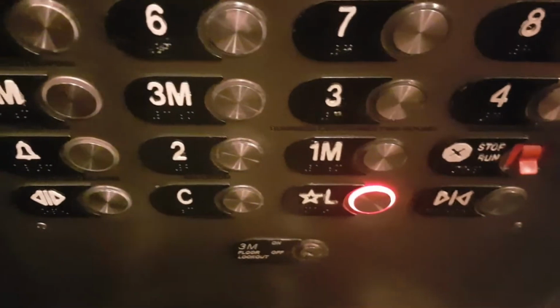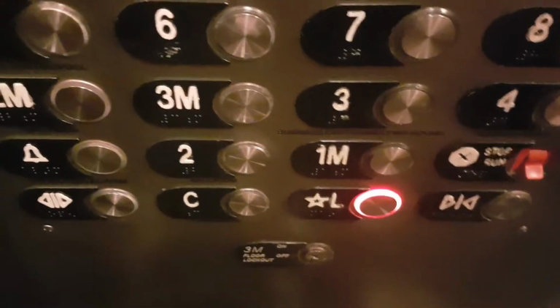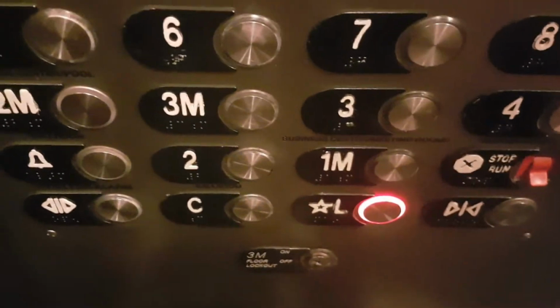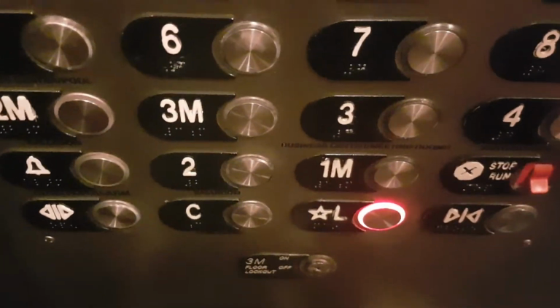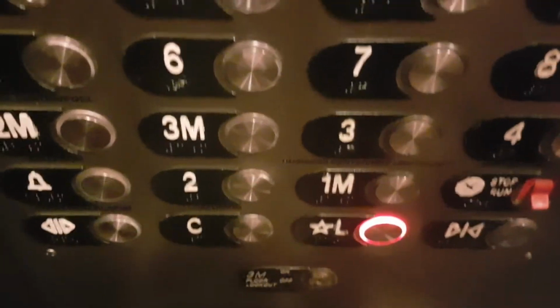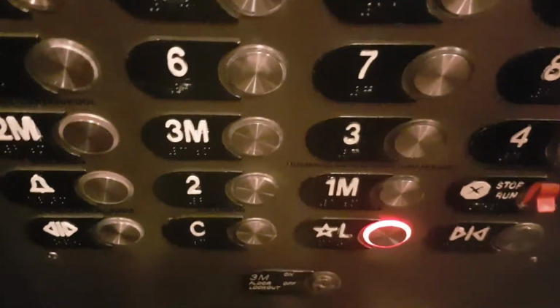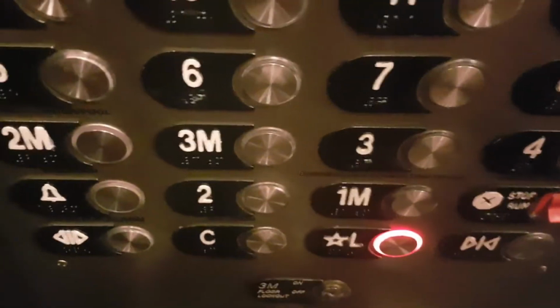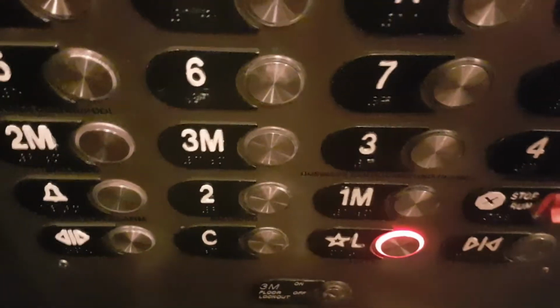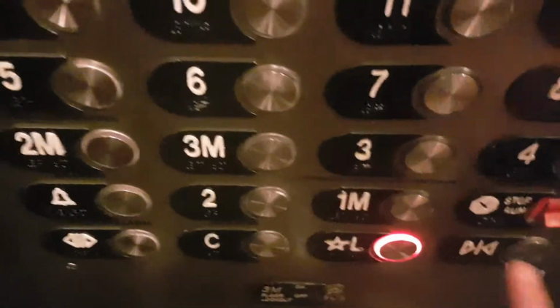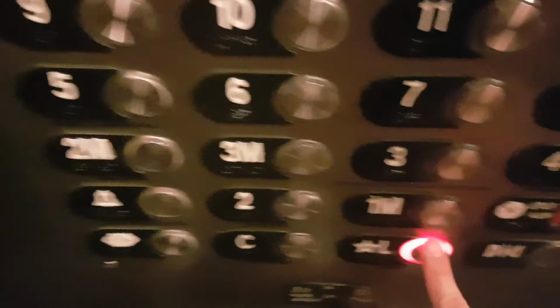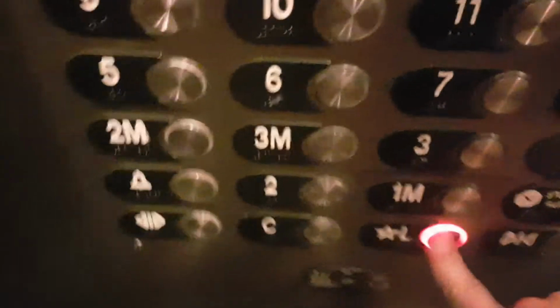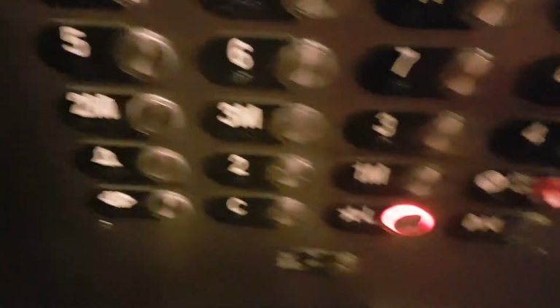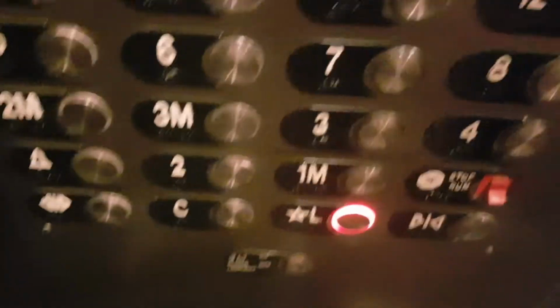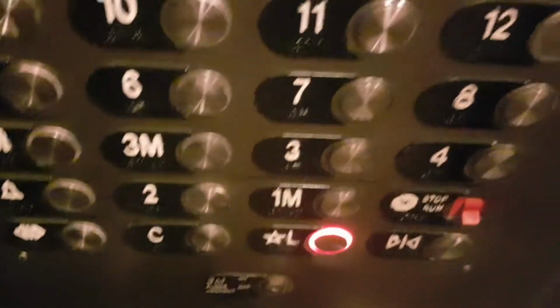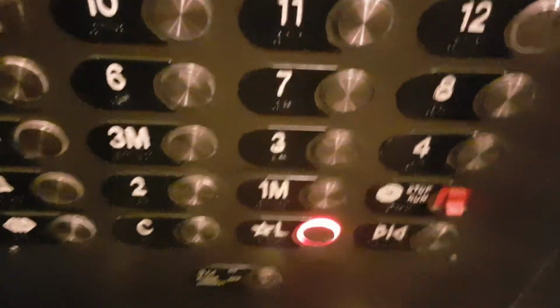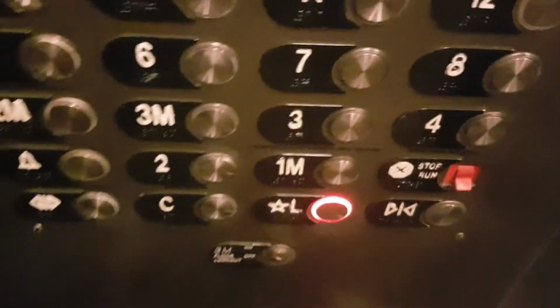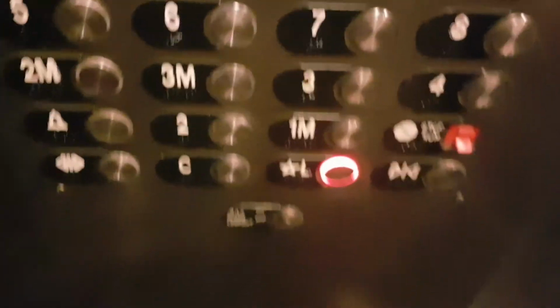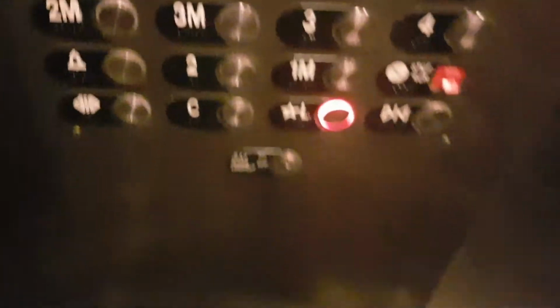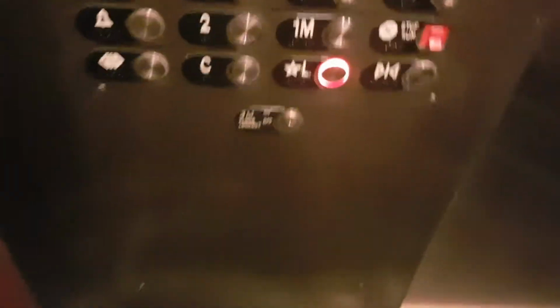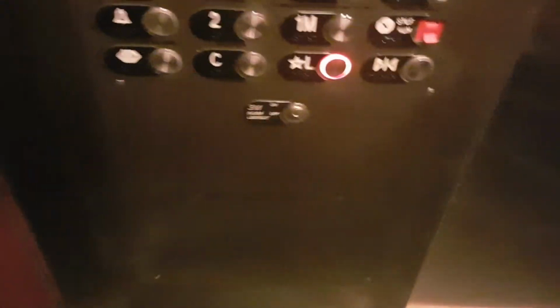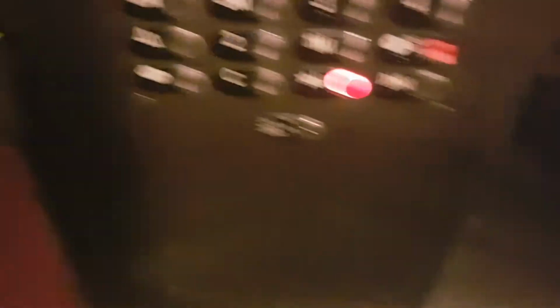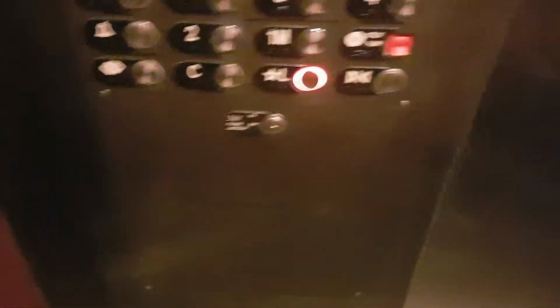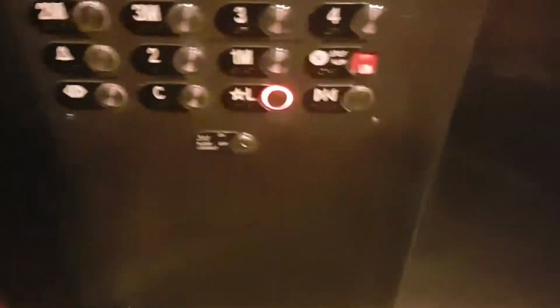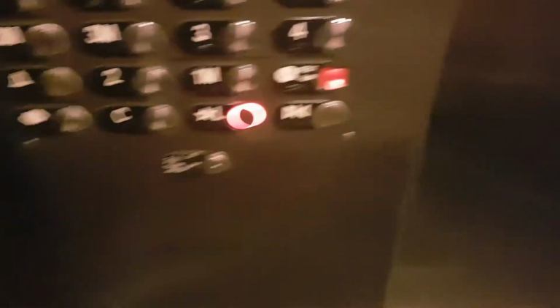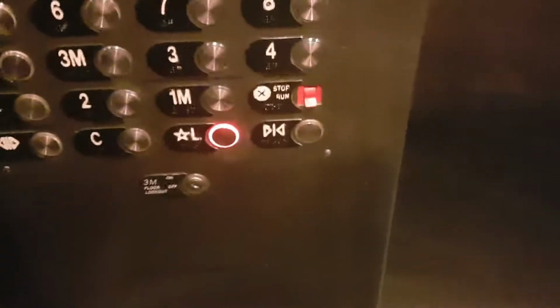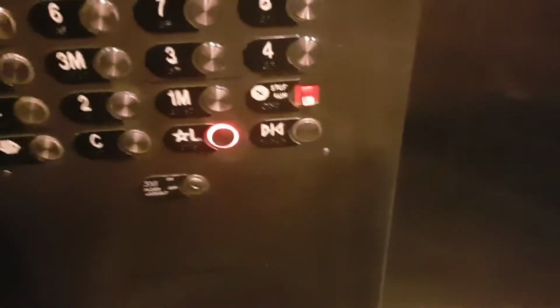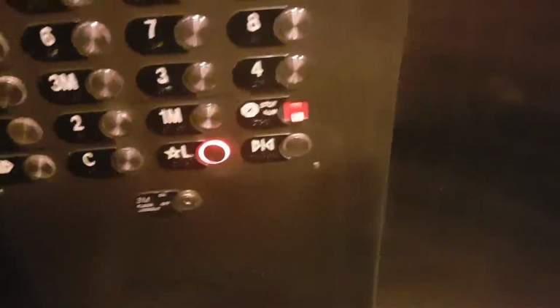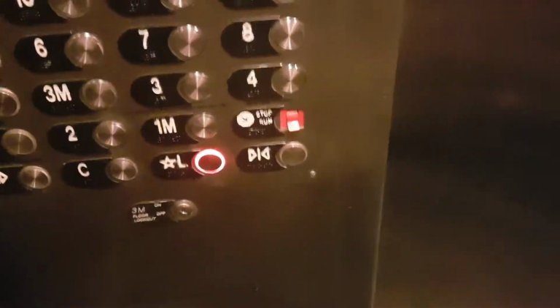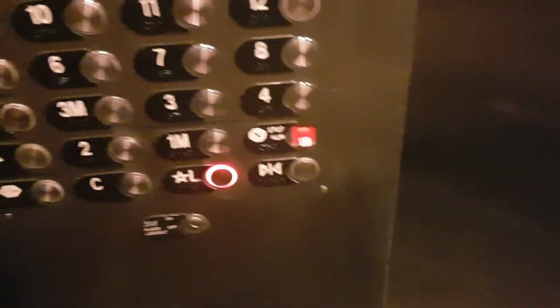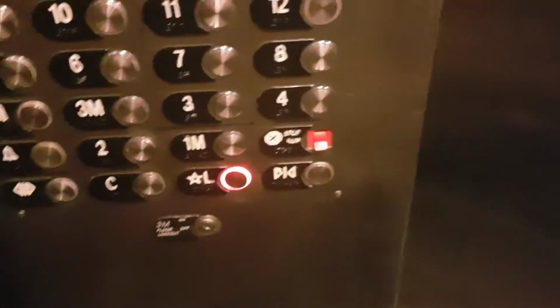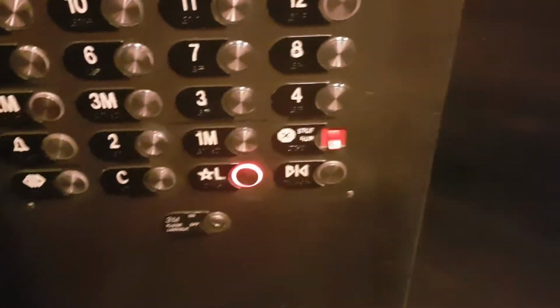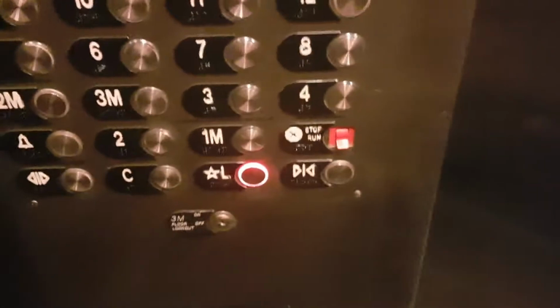What floor do you want? The lobby. Lobby? There it is. Yes, there's the lobby. I pressed it for you. Alright, thank you. You're welcome.